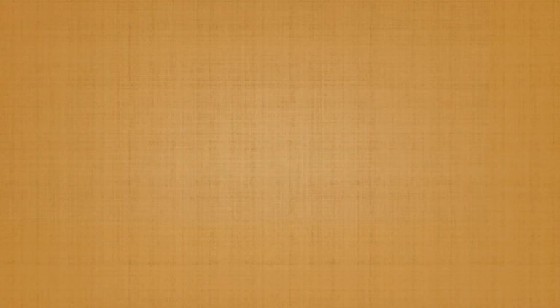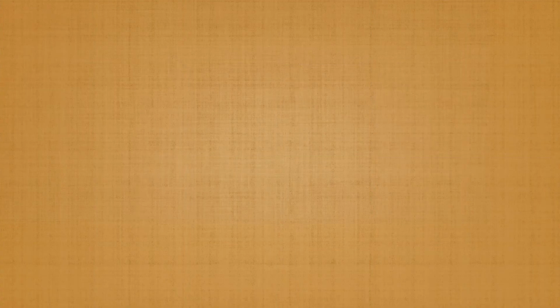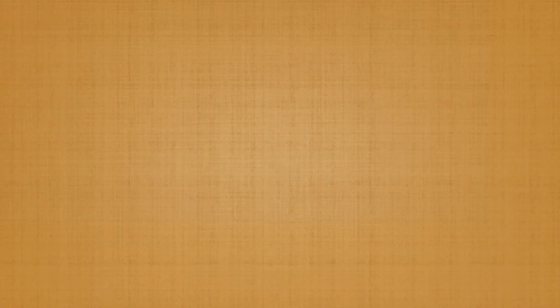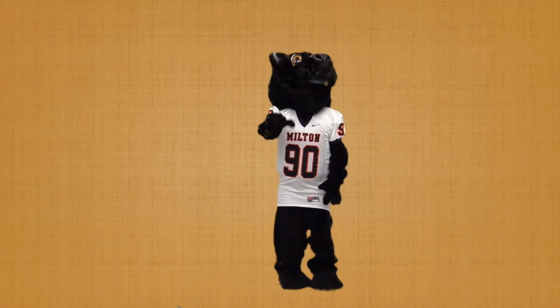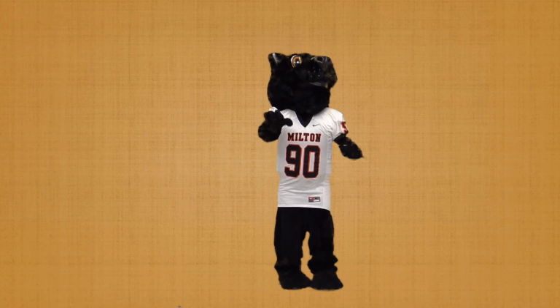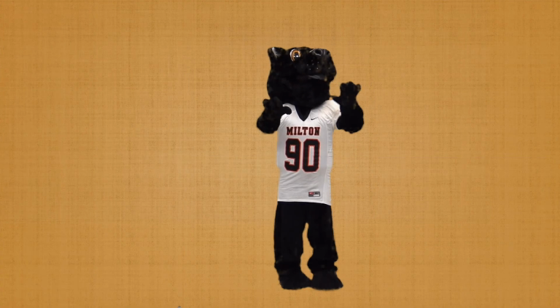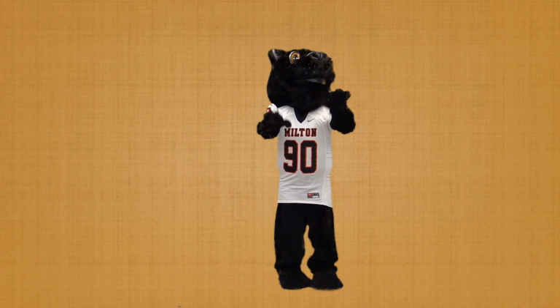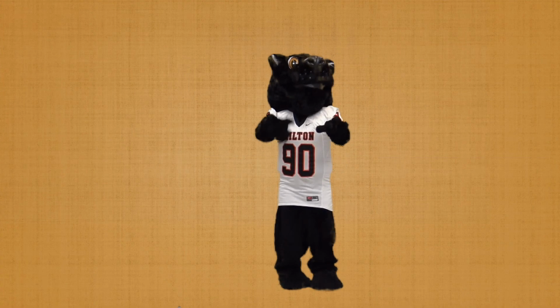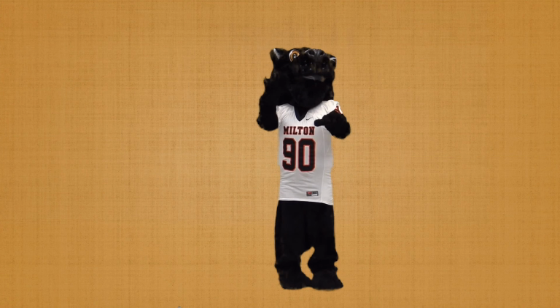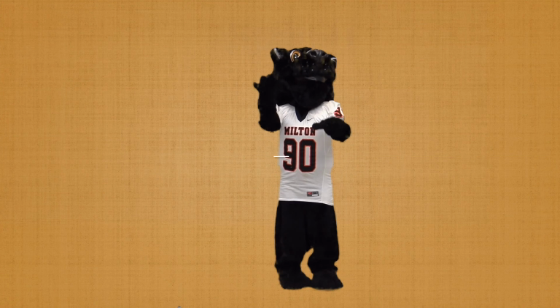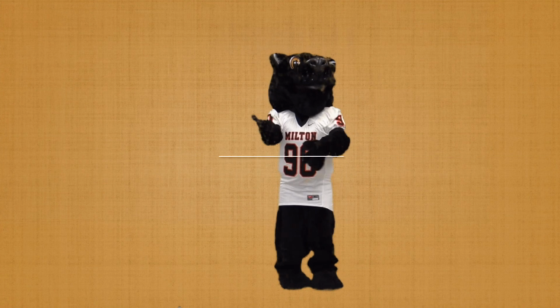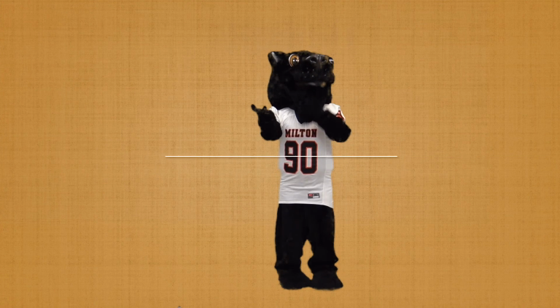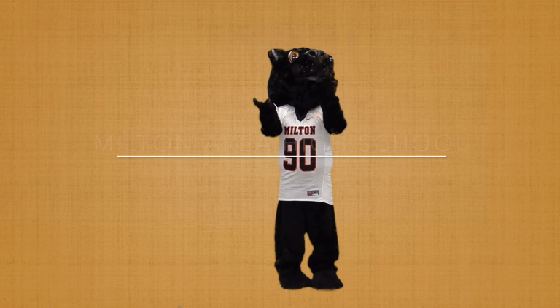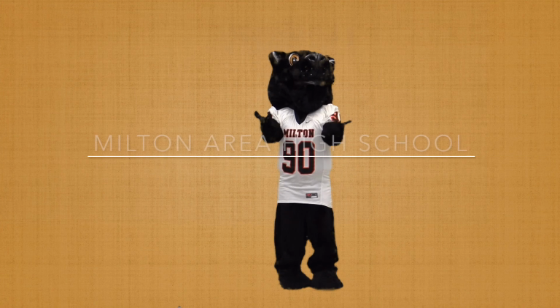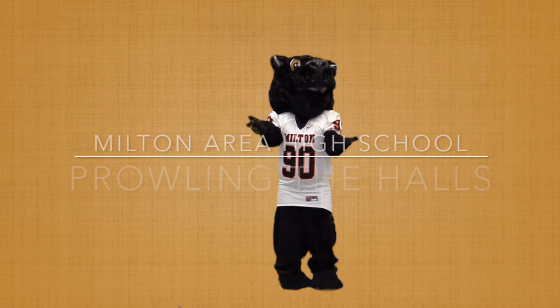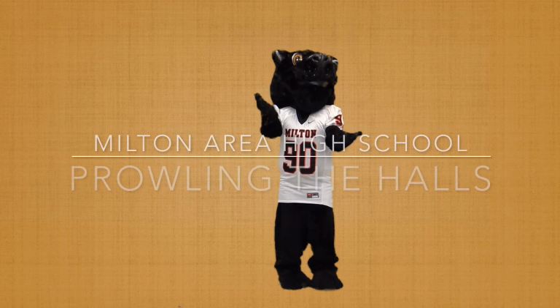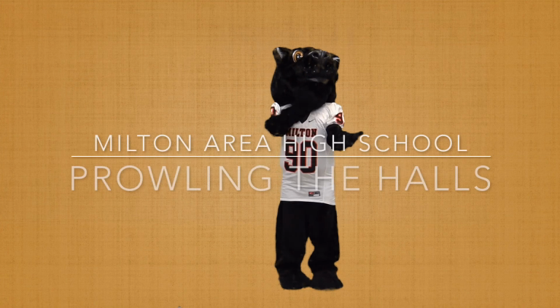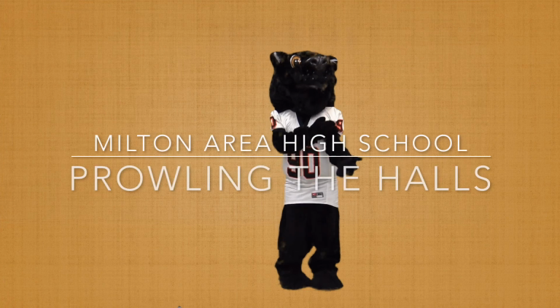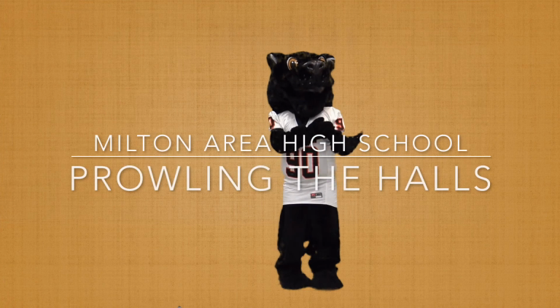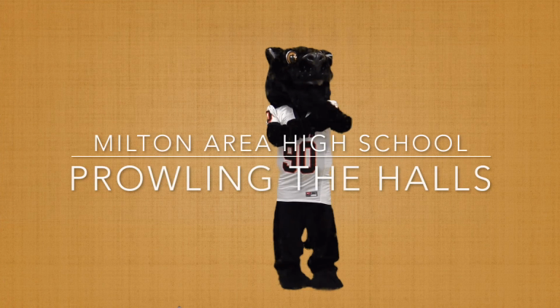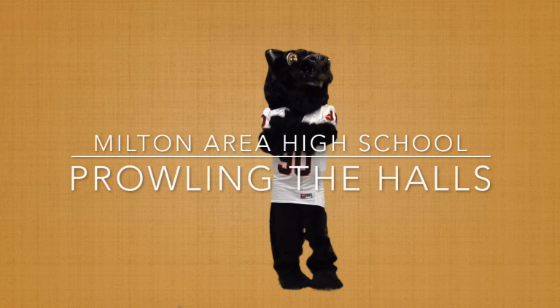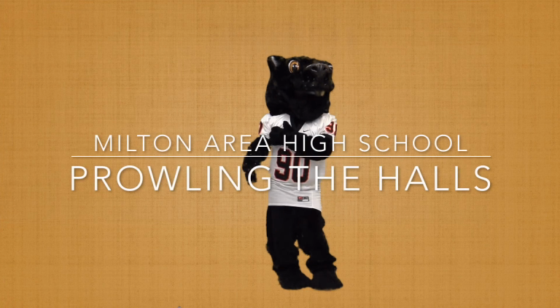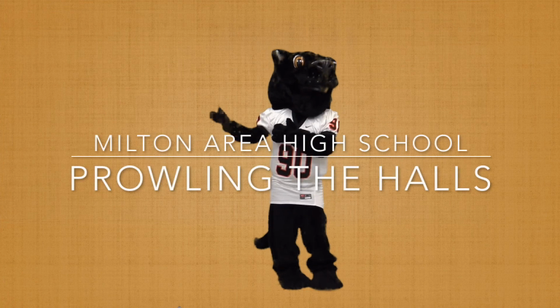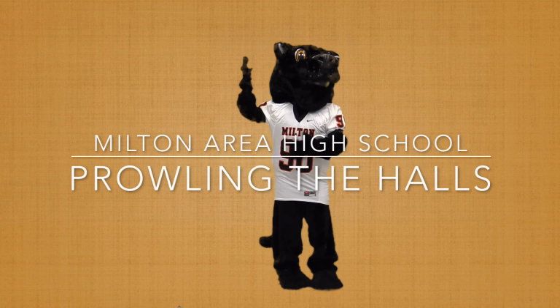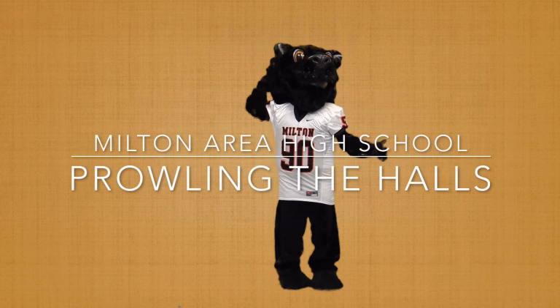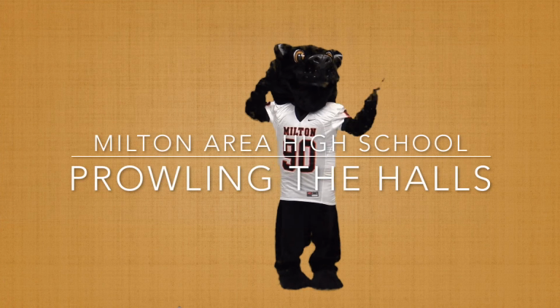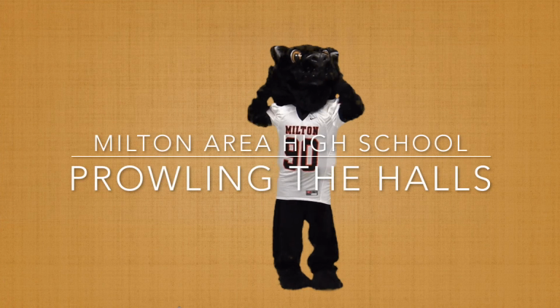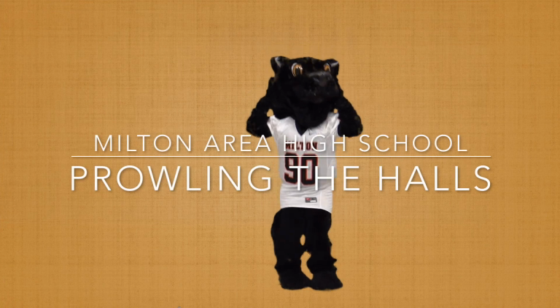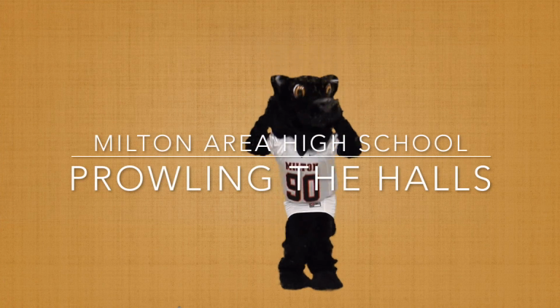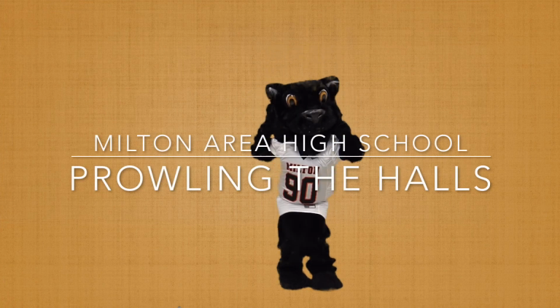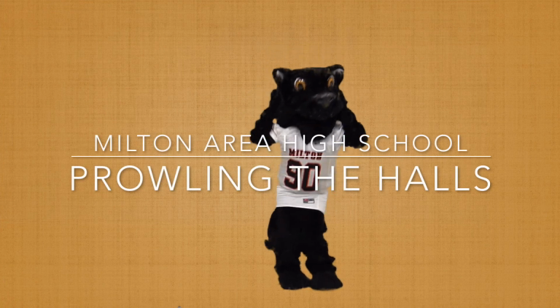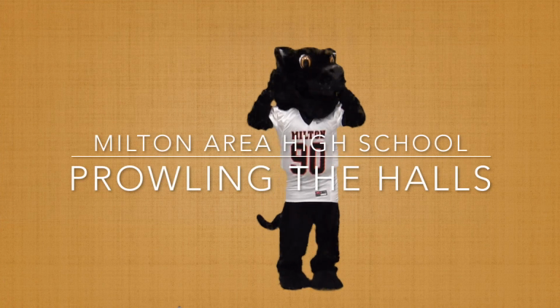For Prowling the Halls, I am Laura Wassmer and I am Camden Lloyd. Panther Proud!